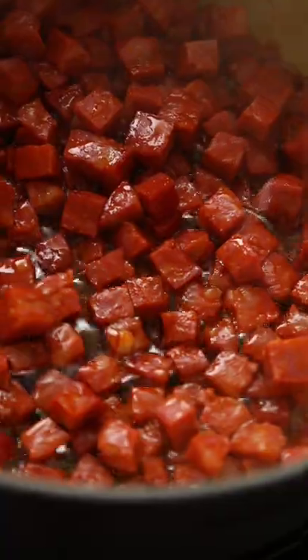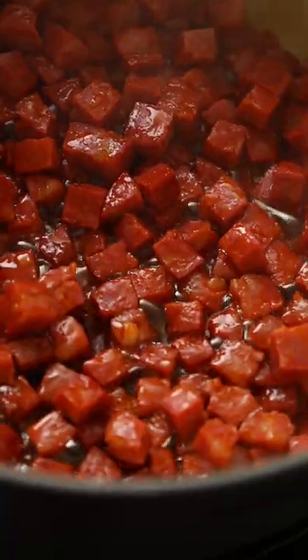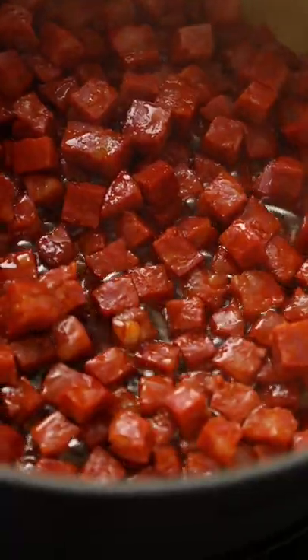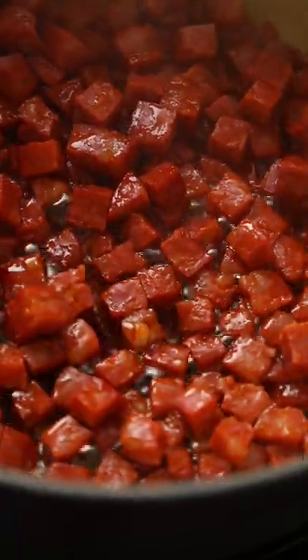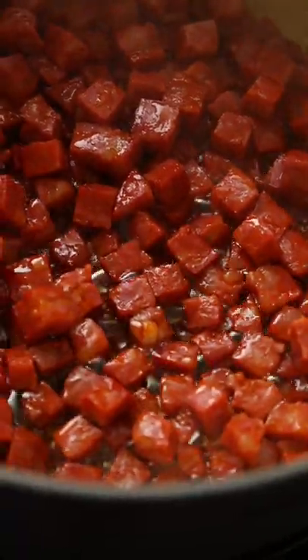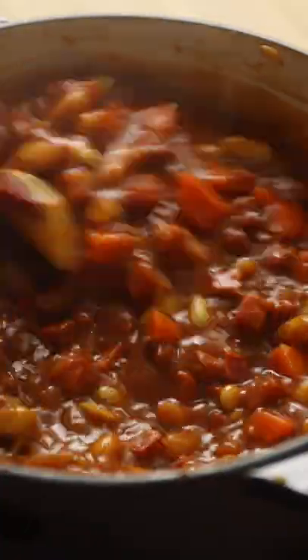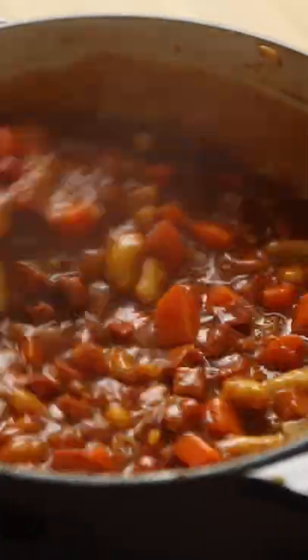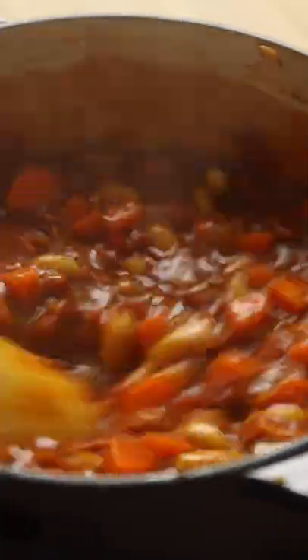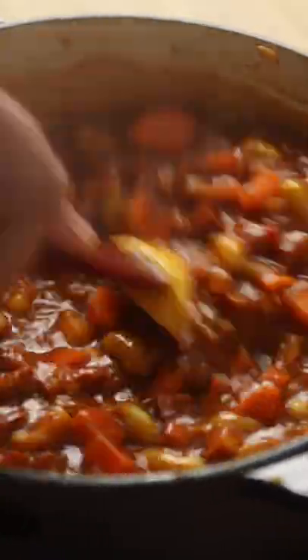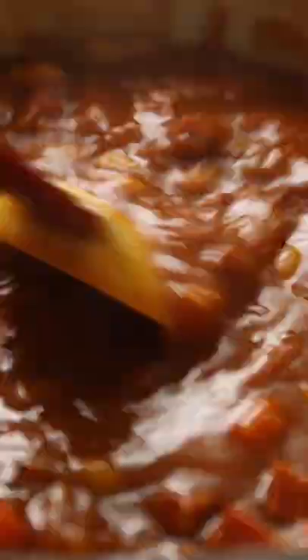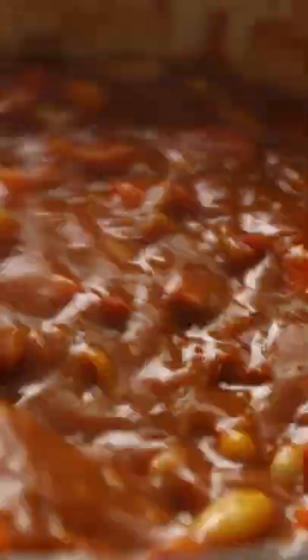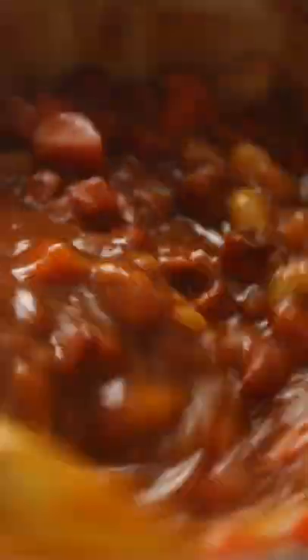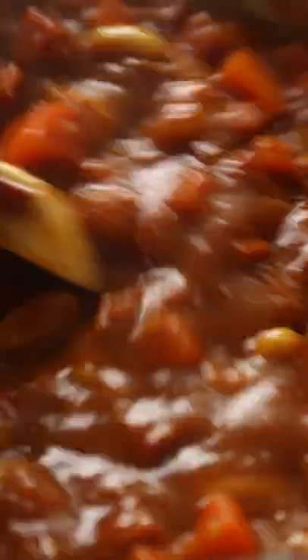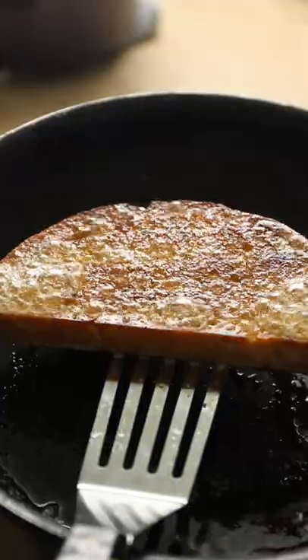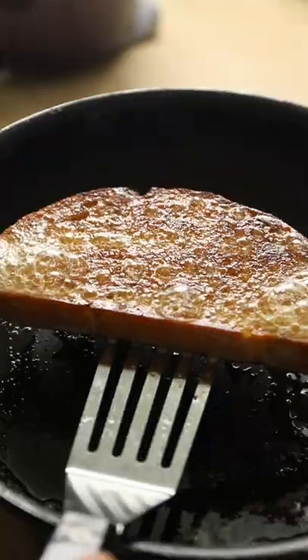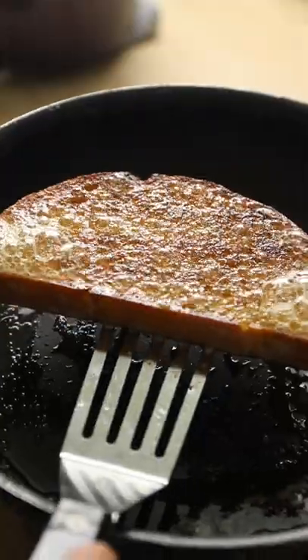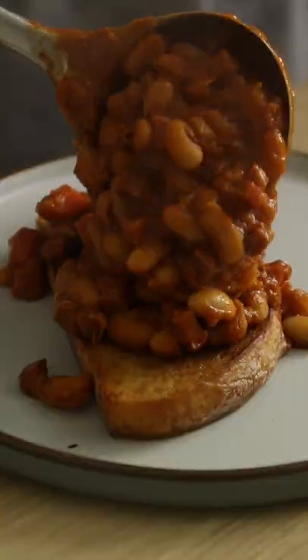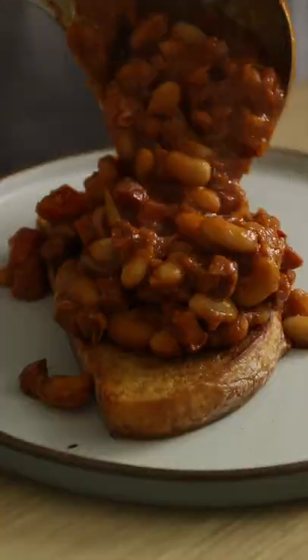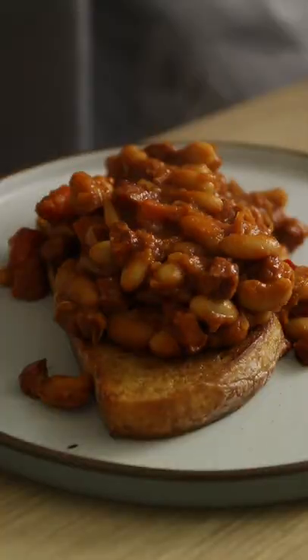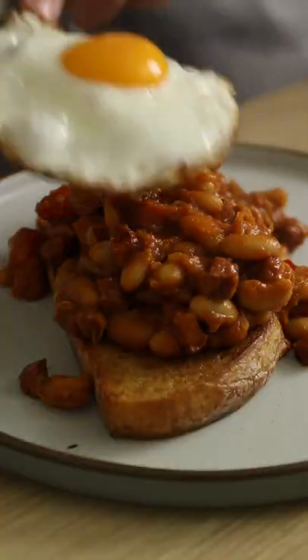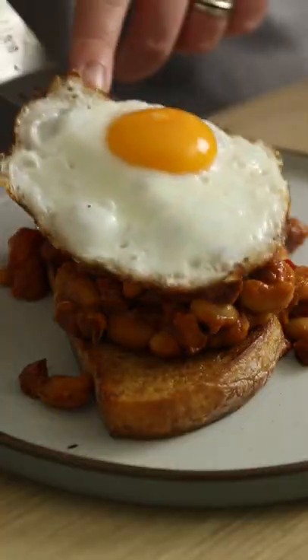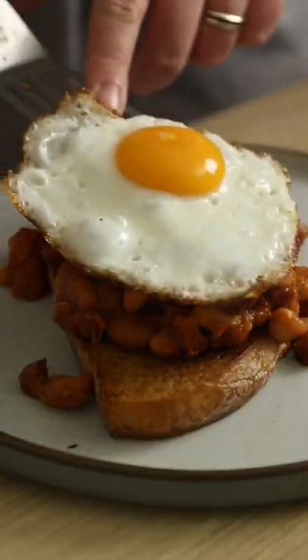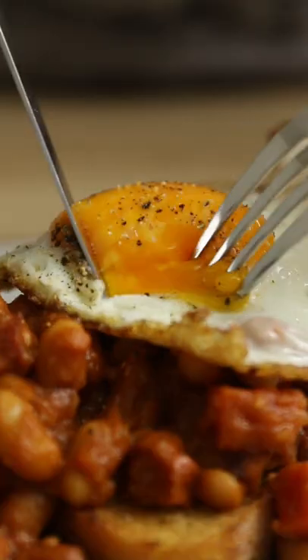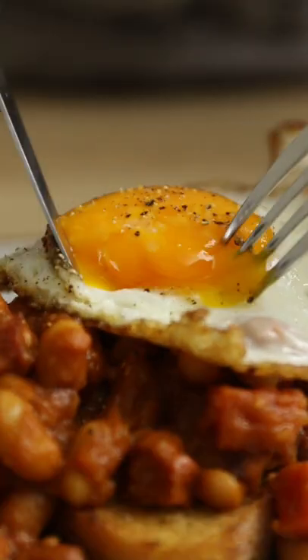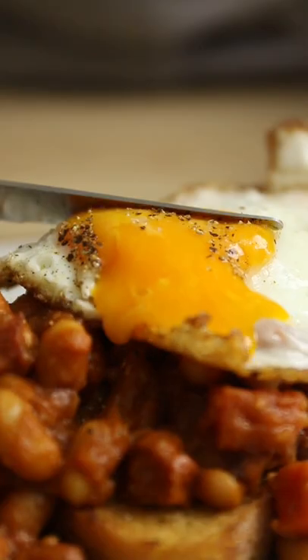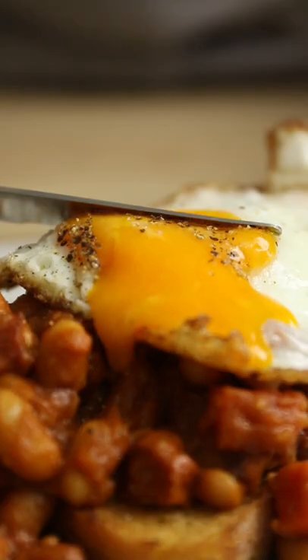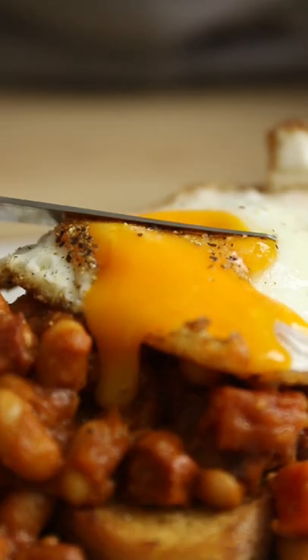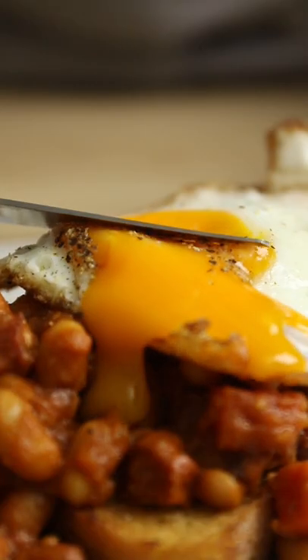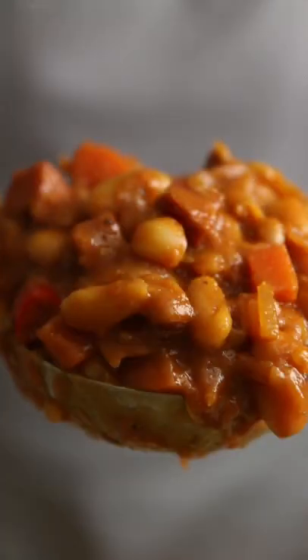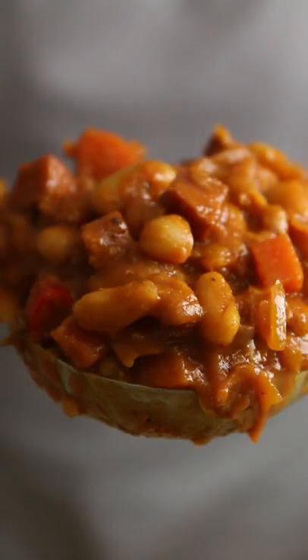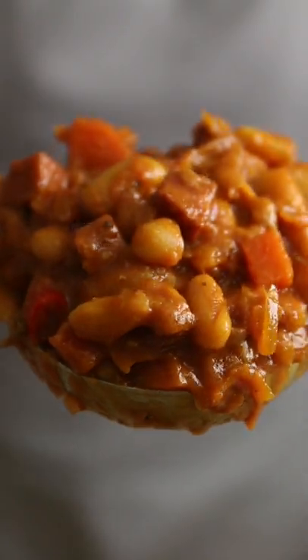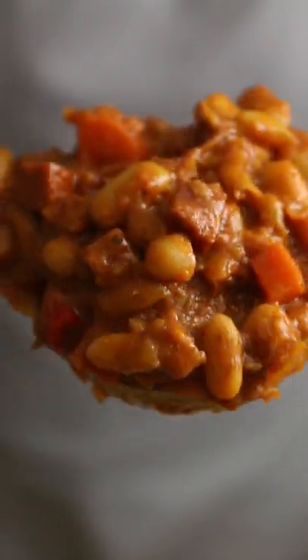Now while I'm waiting for some hot sauce to ferment, I thought I'd whip up a tasty little dinner slash breakfast dish: spicy chorizo baked beans.